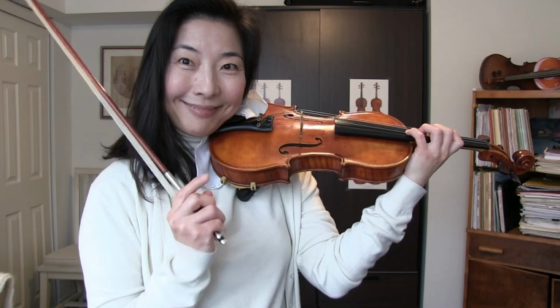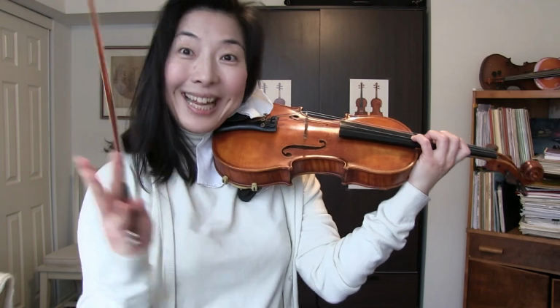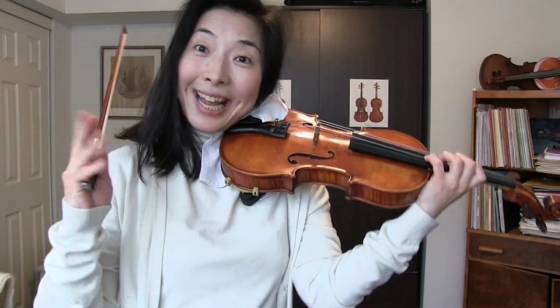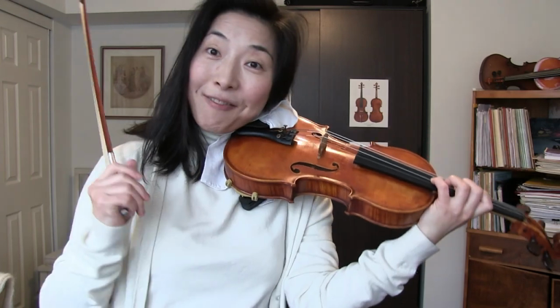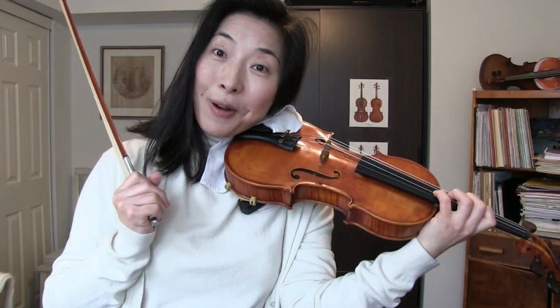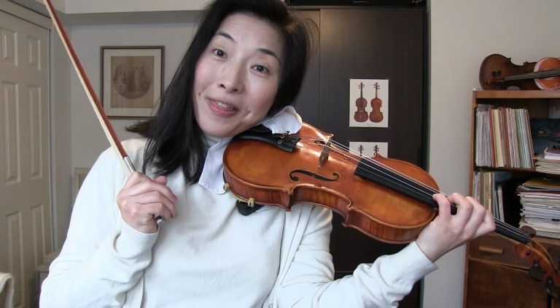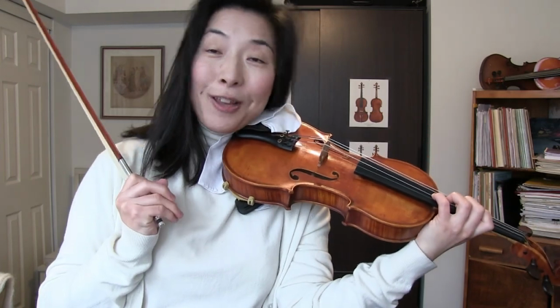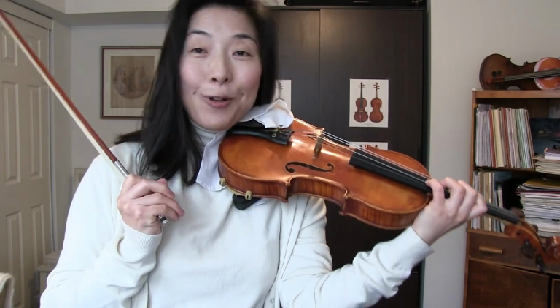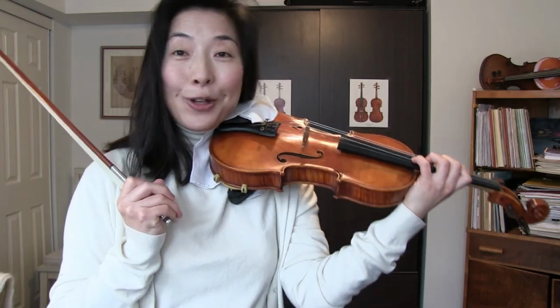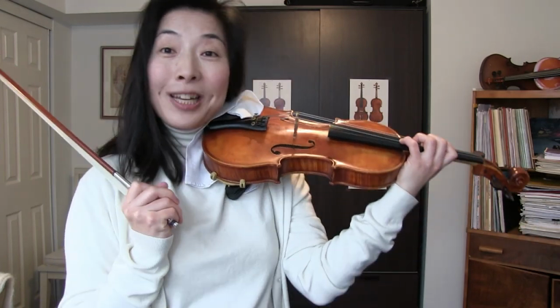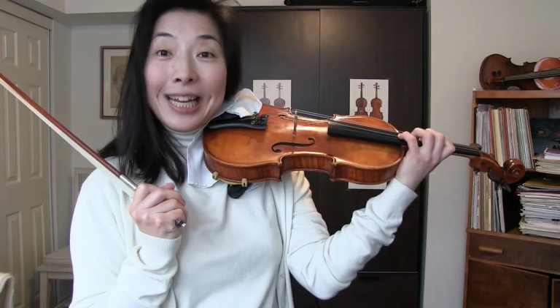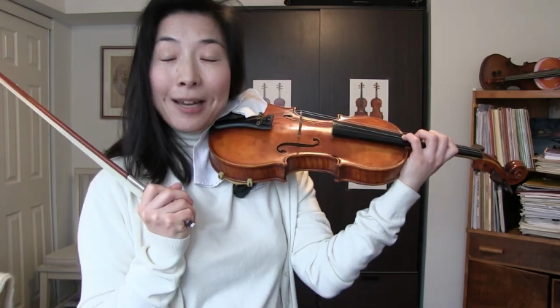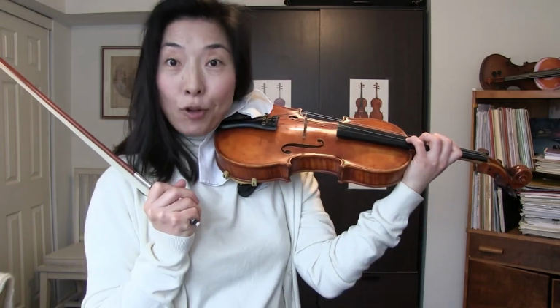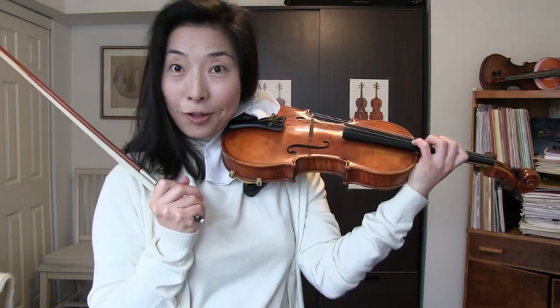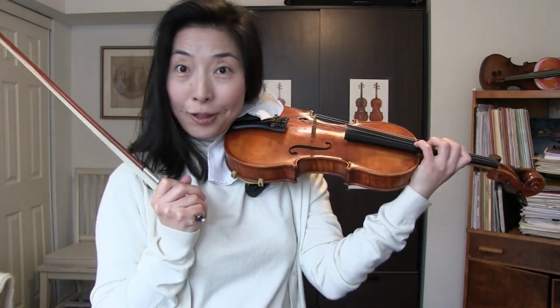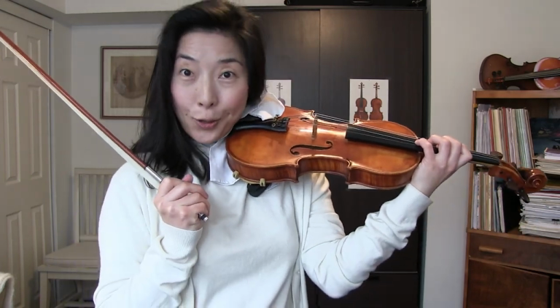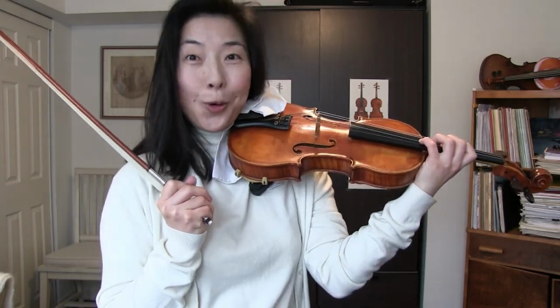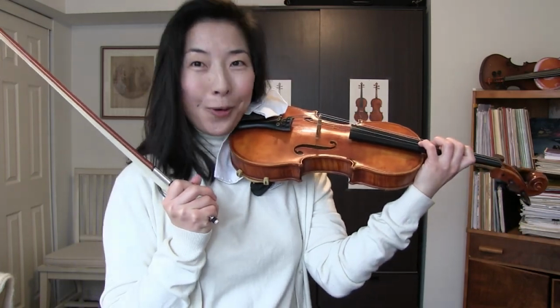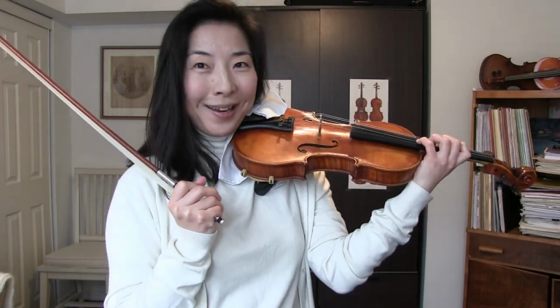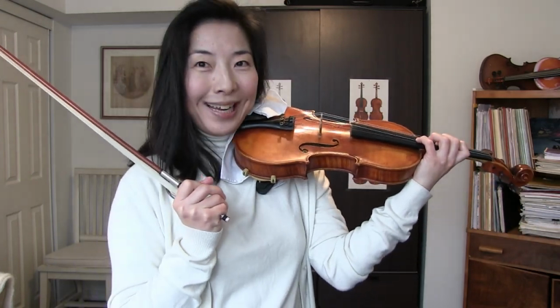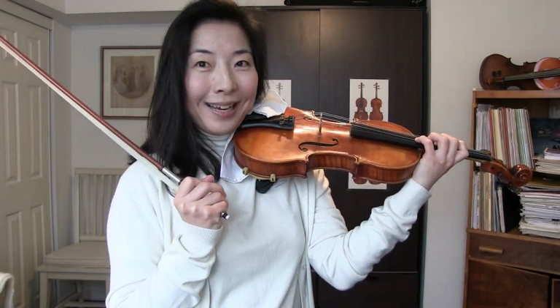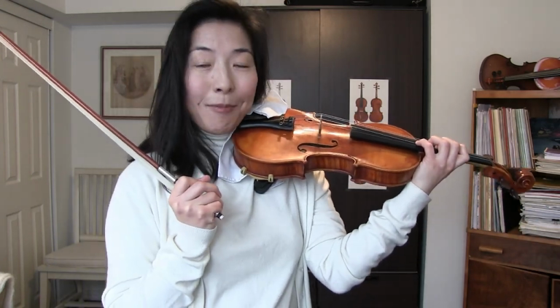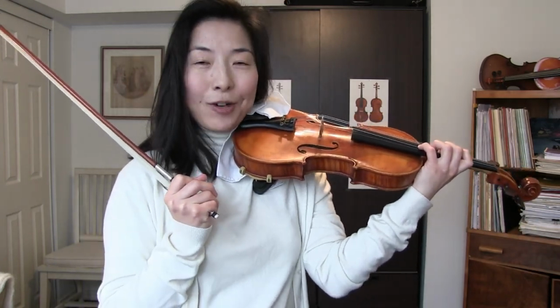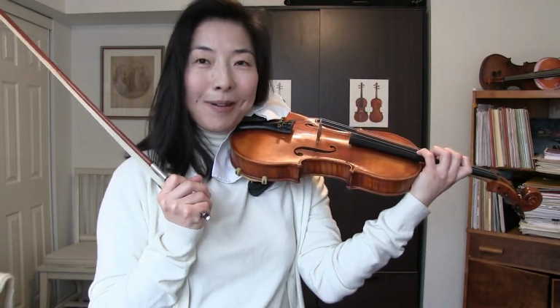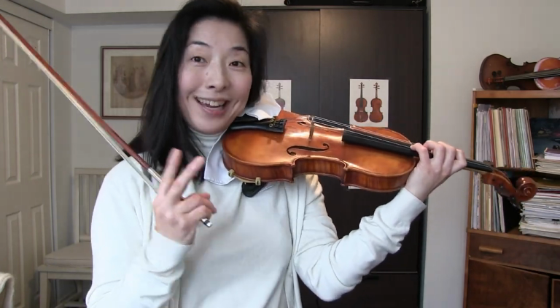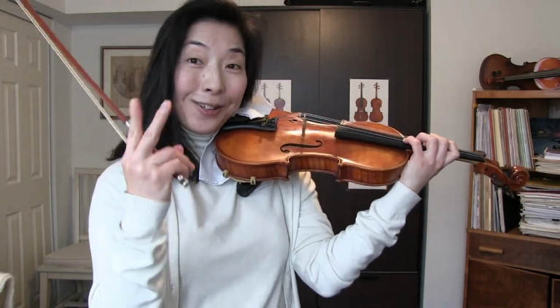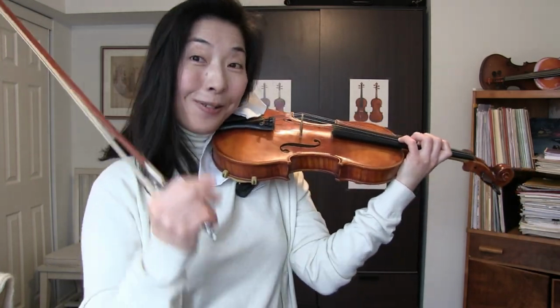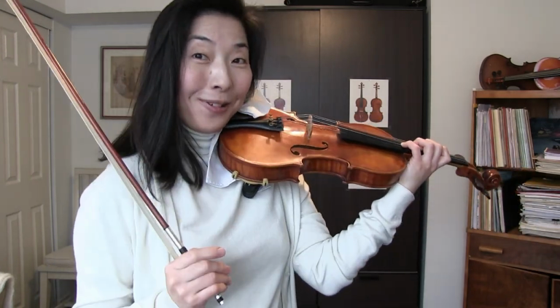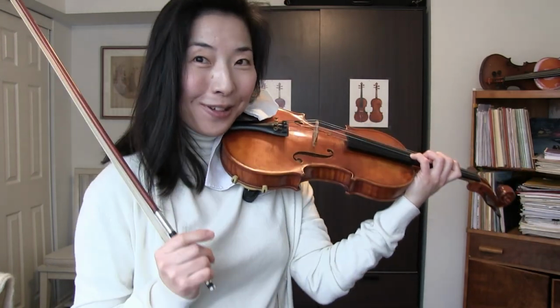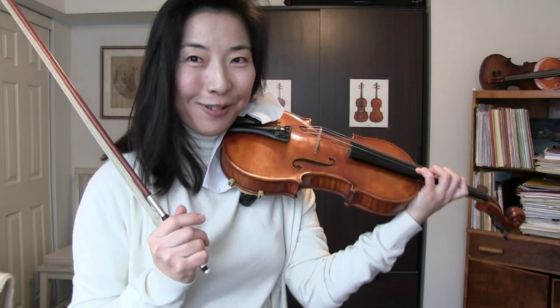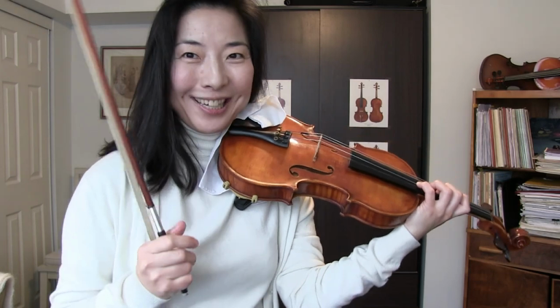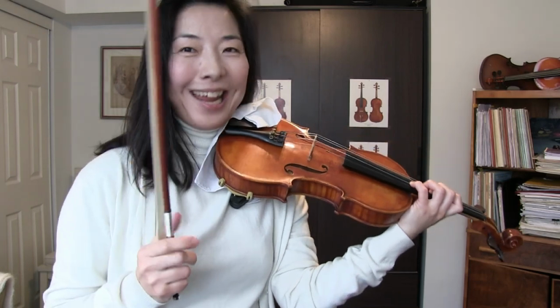Hi everyone, thank you for tuning in. I'm your instructor Joy. Let me first play two tunes for you today.